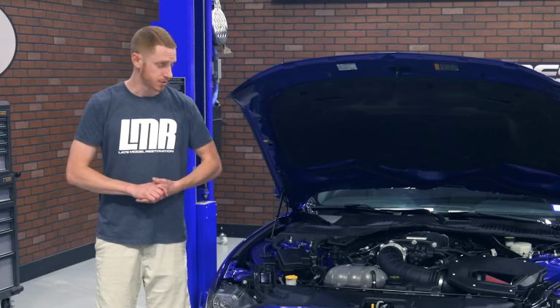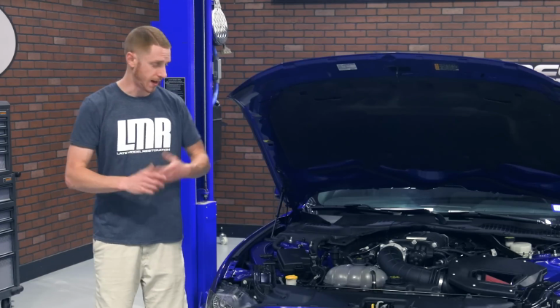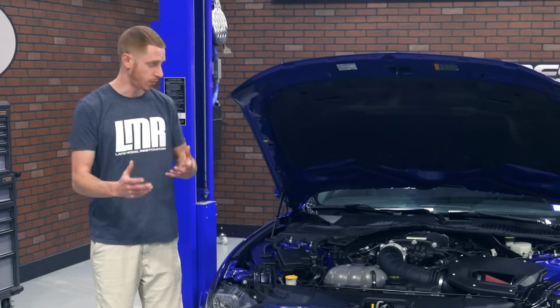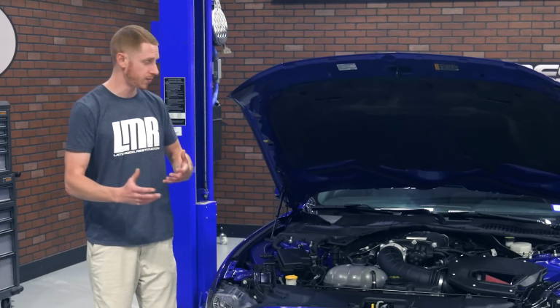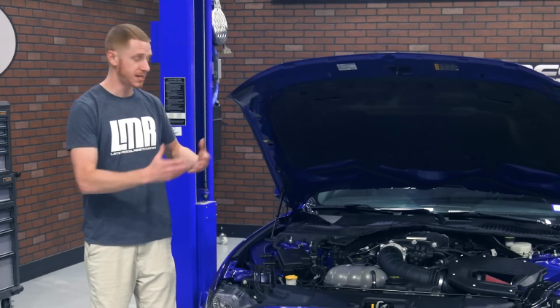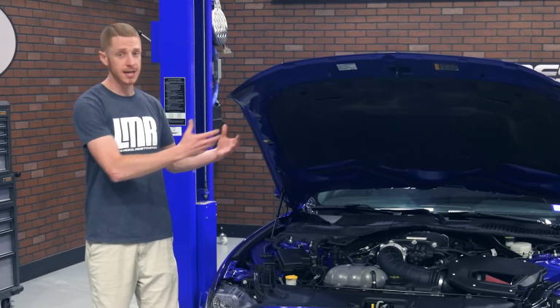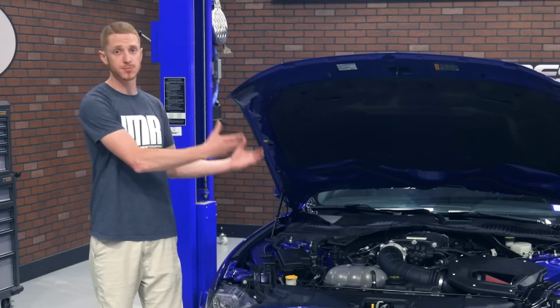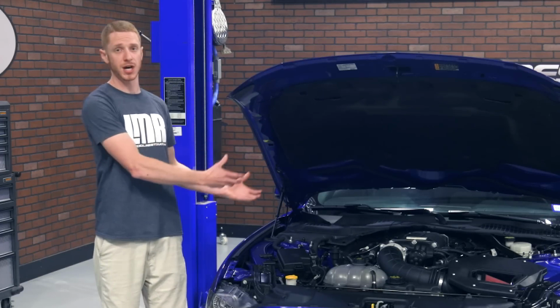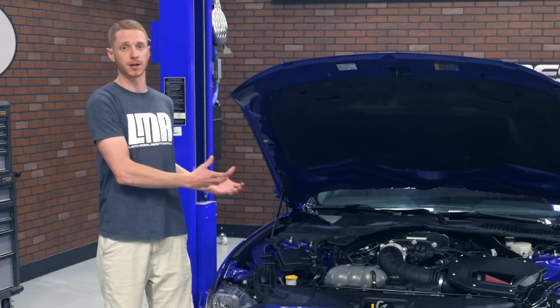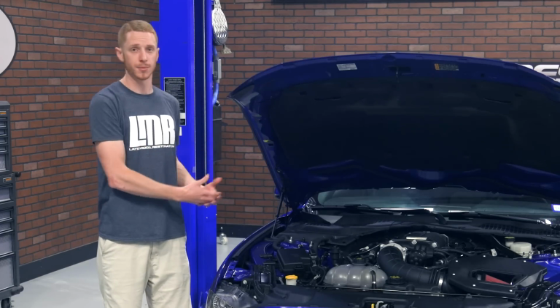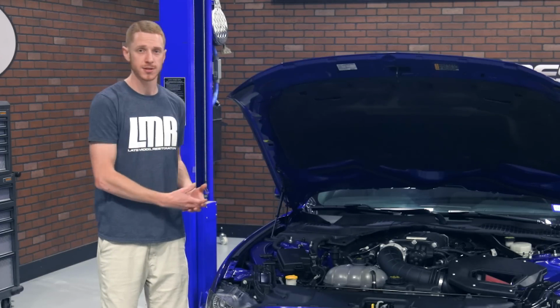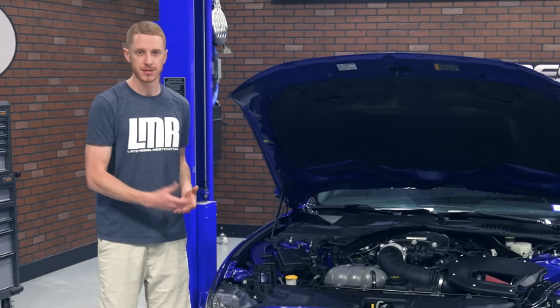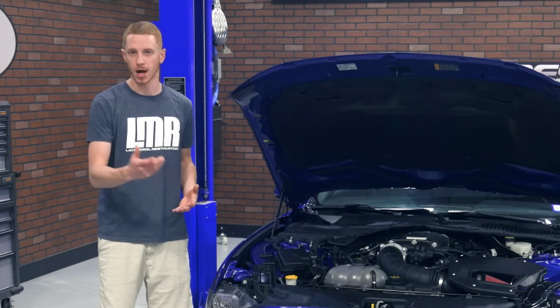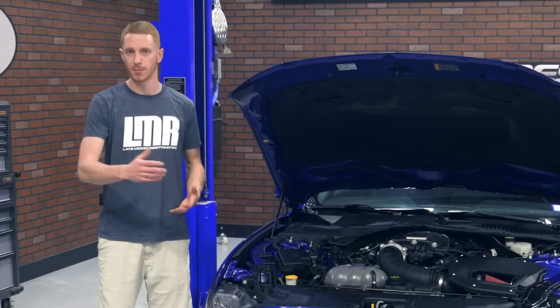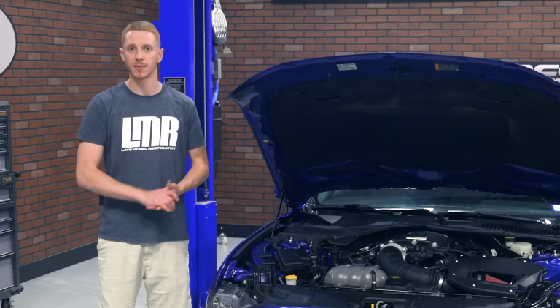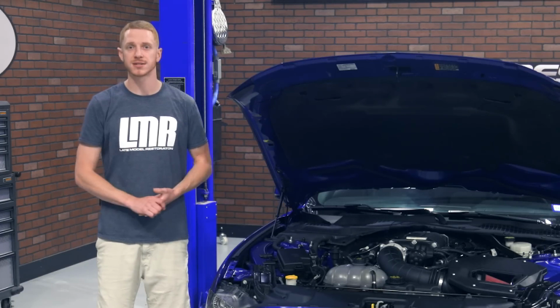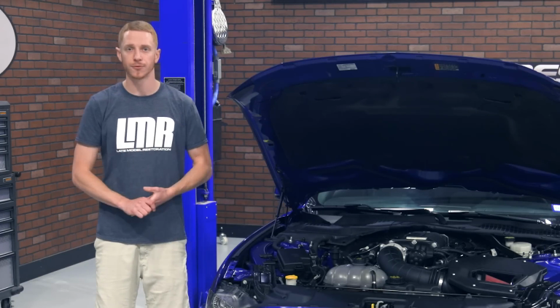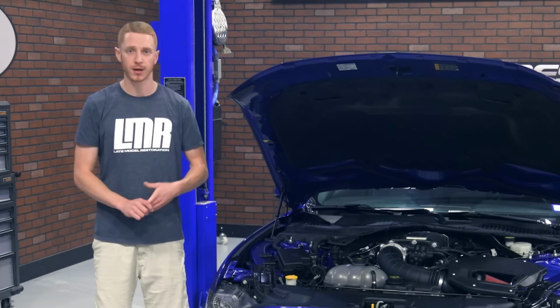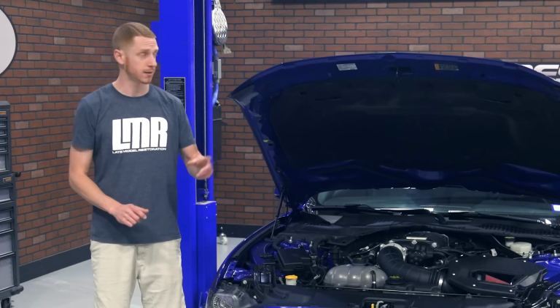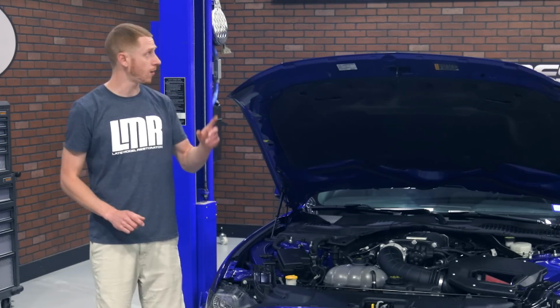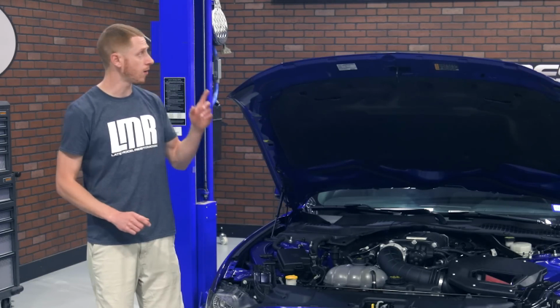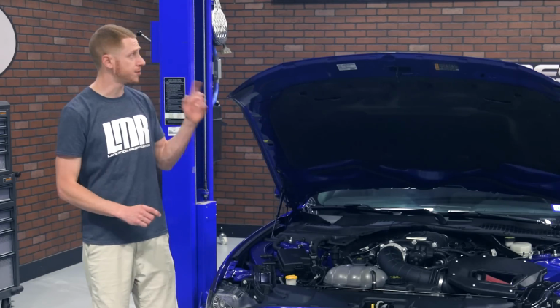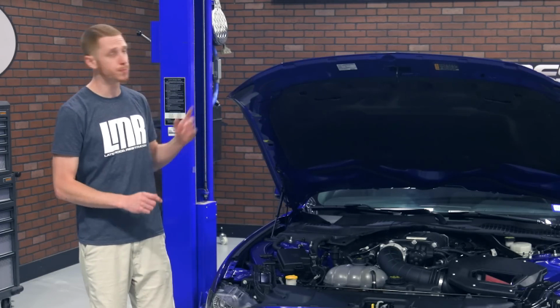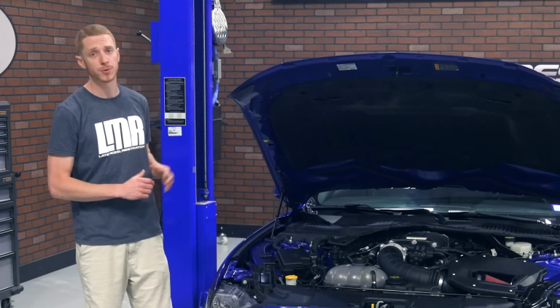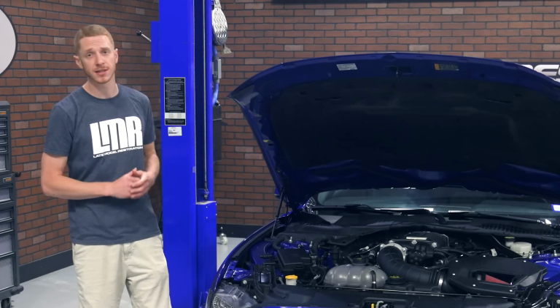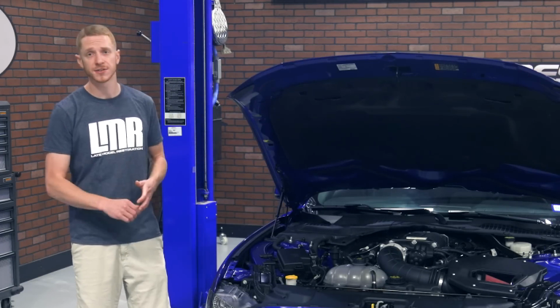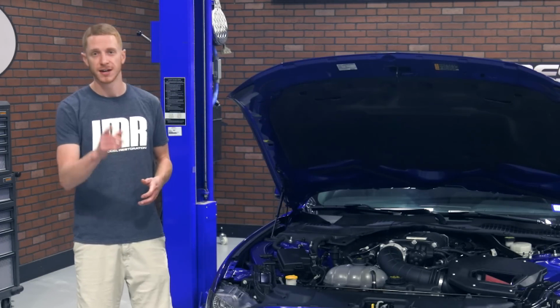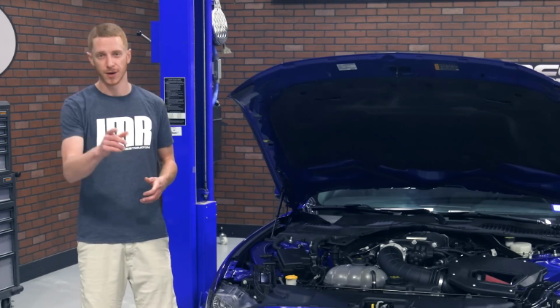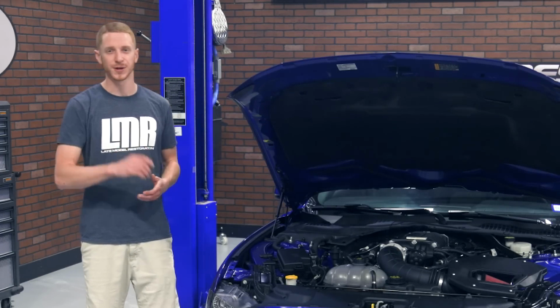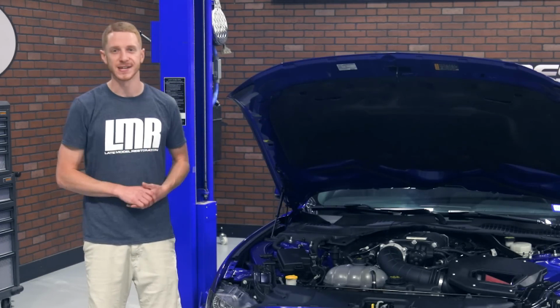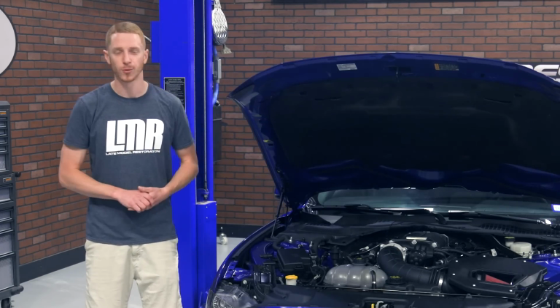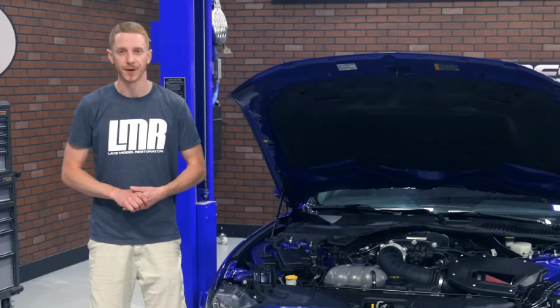Now that we've obtained some stock numbers, Scott Hubbard and myself are going to get the car on a two-post lift and get to work.